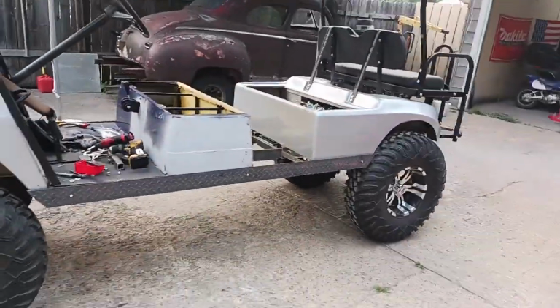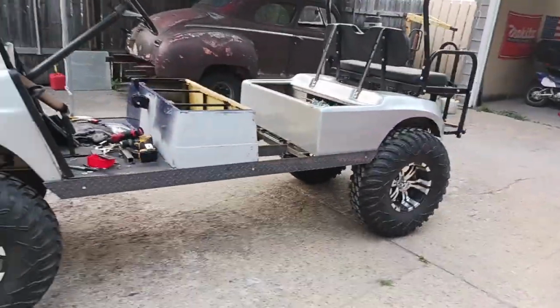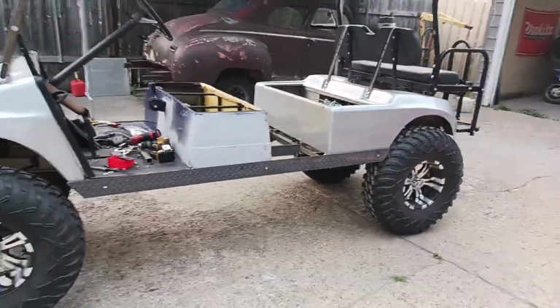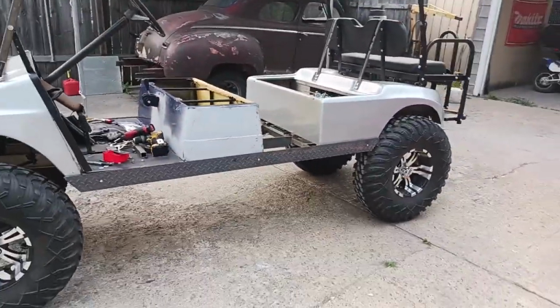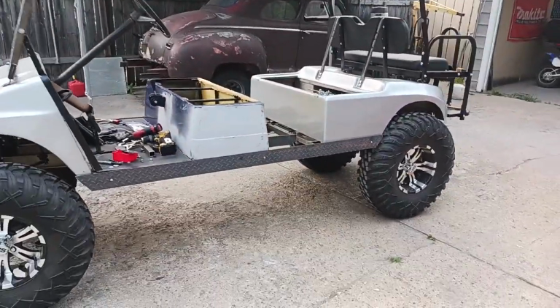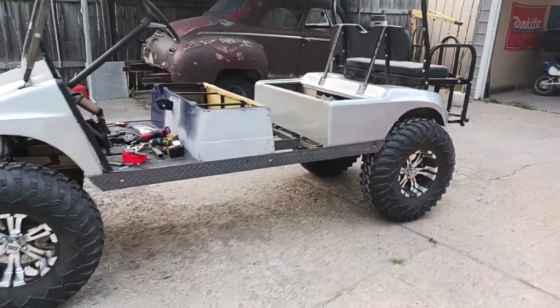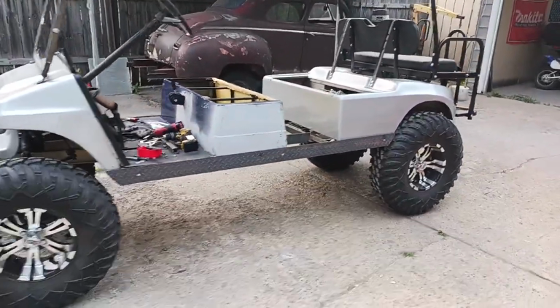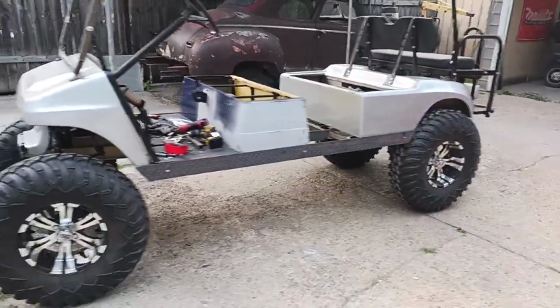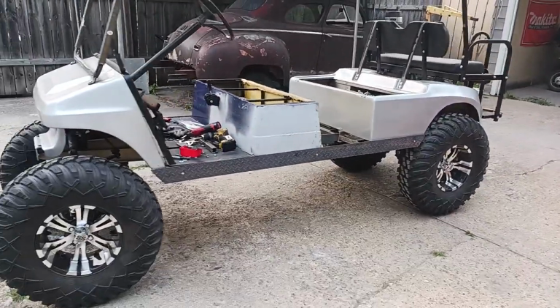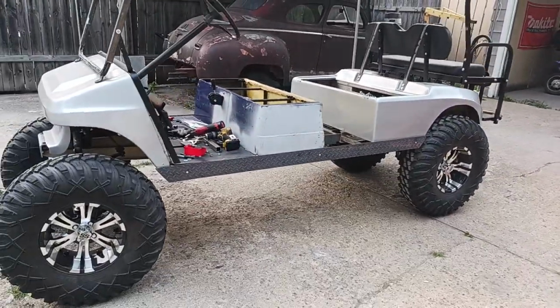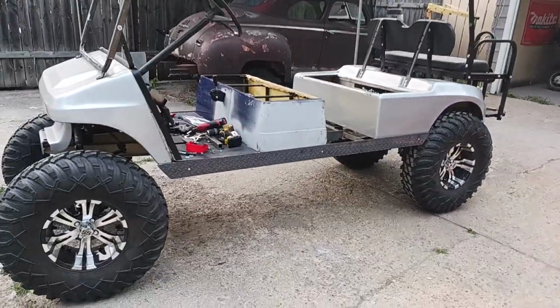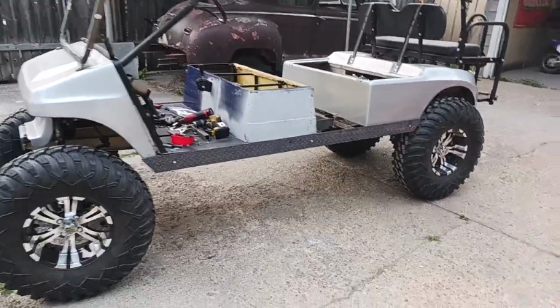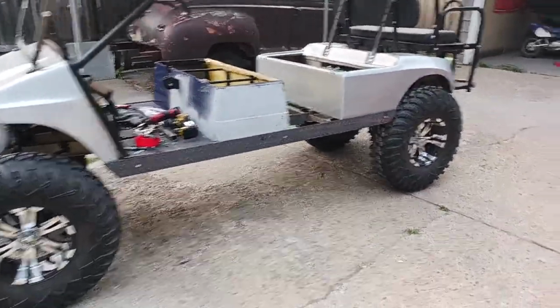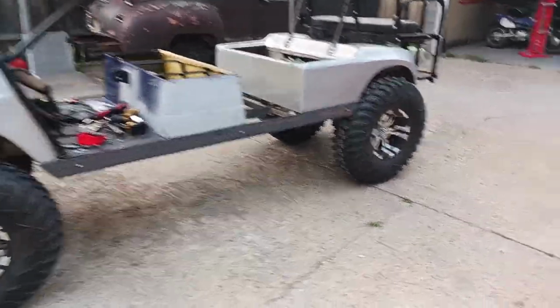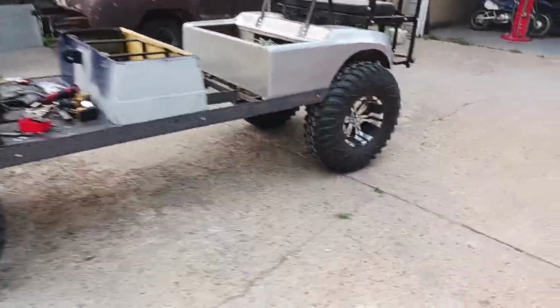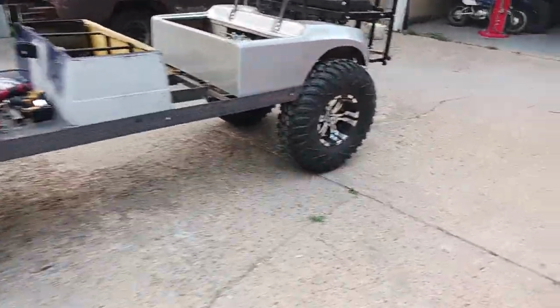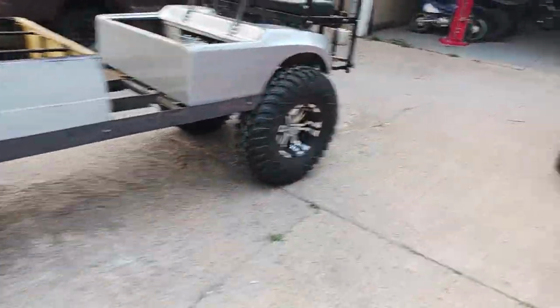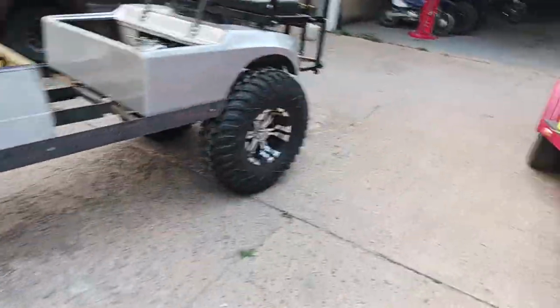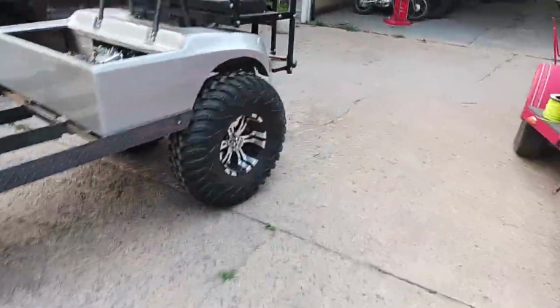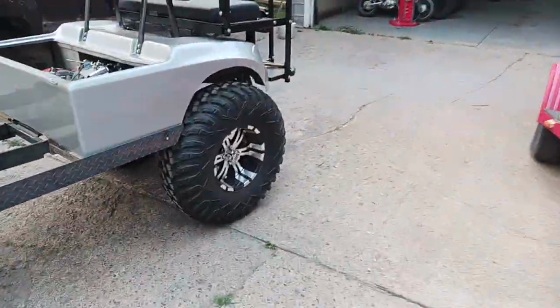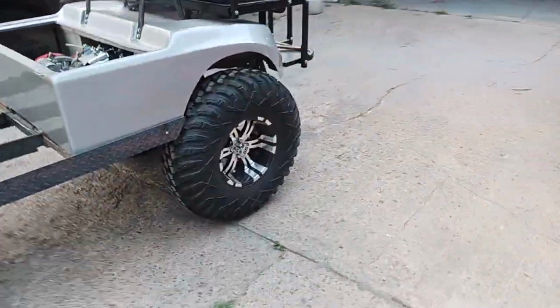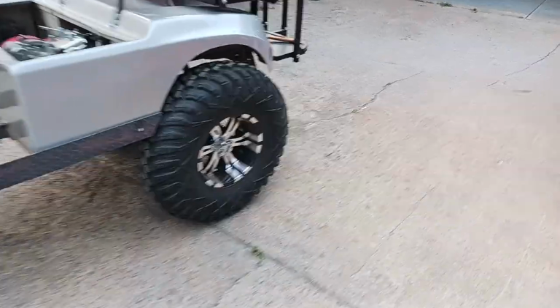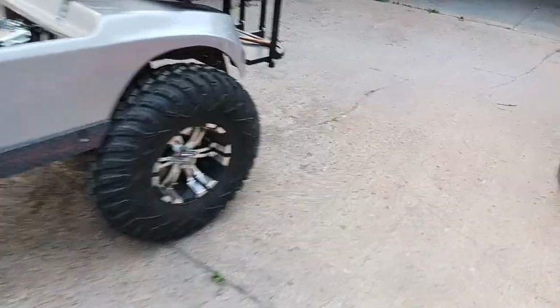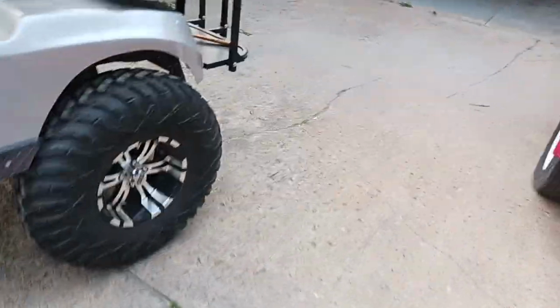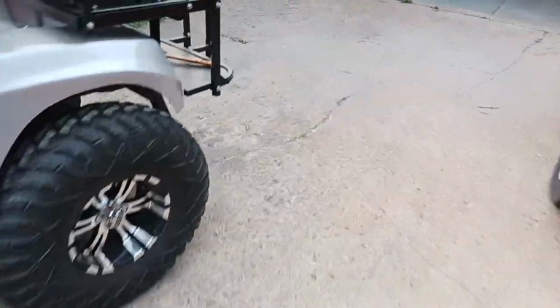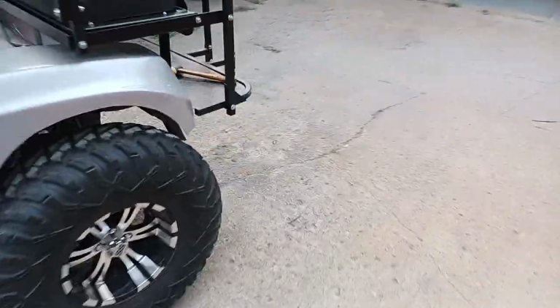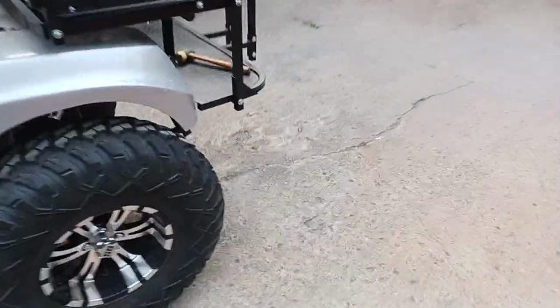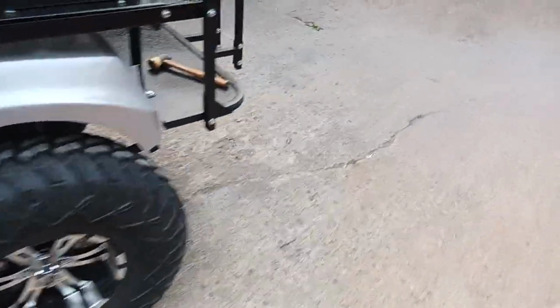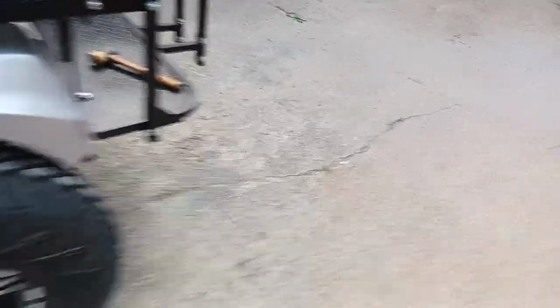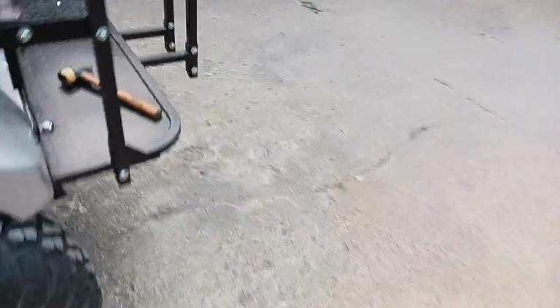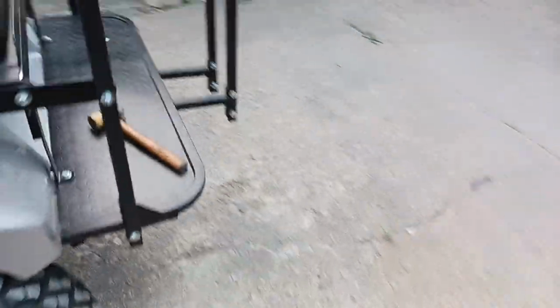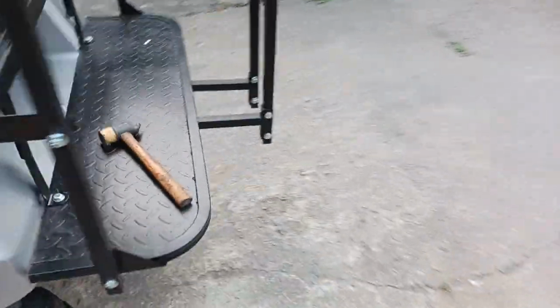I did get my roof on. The motor's pretty much all done, chains hooked up, rear sprockets hooked up.